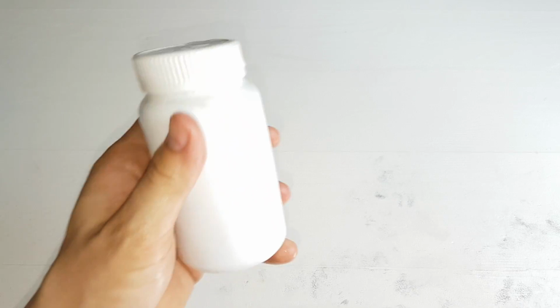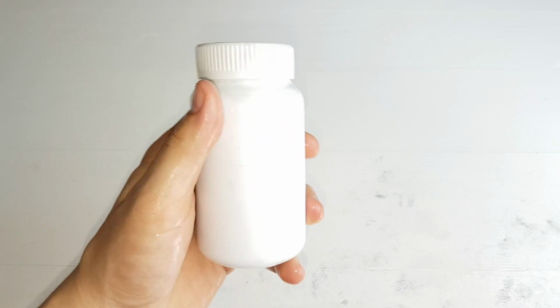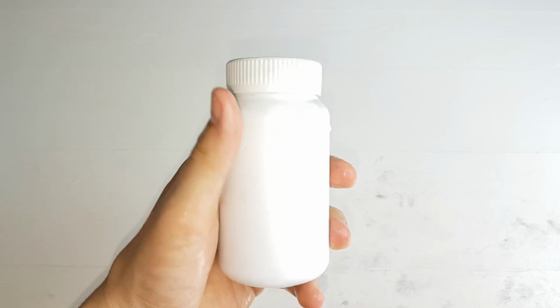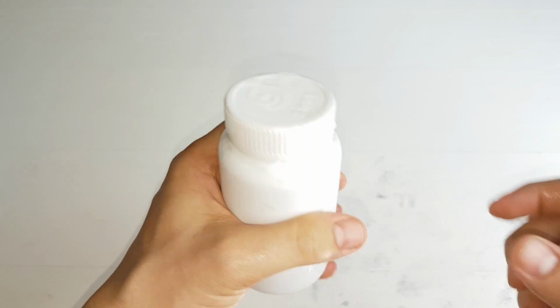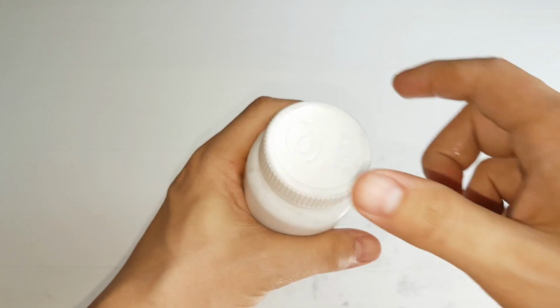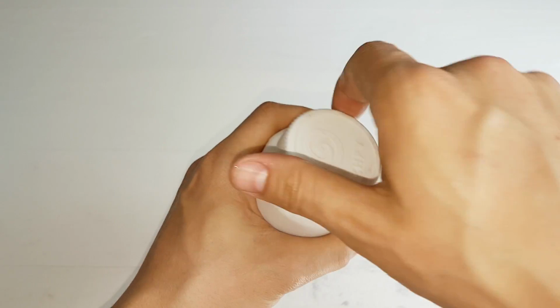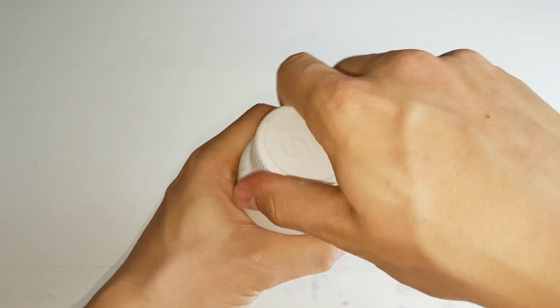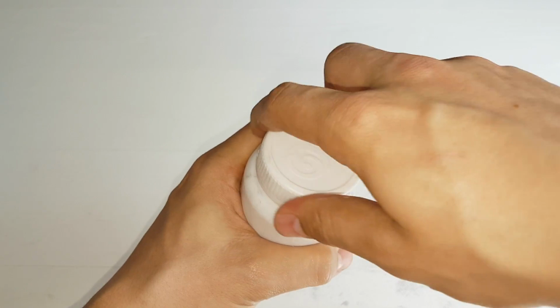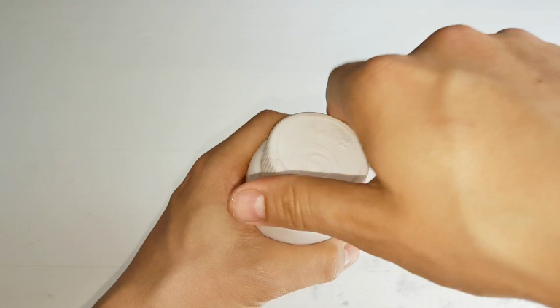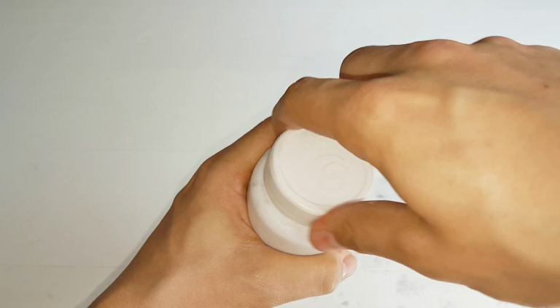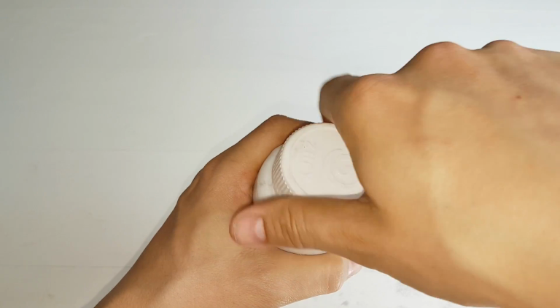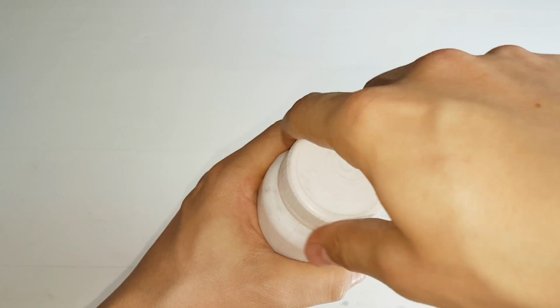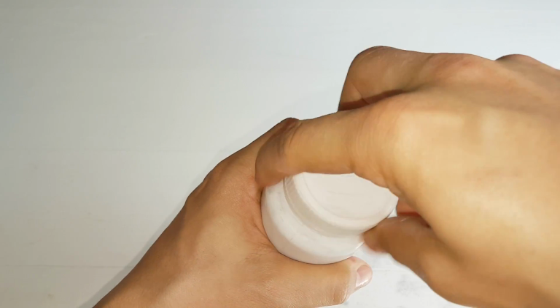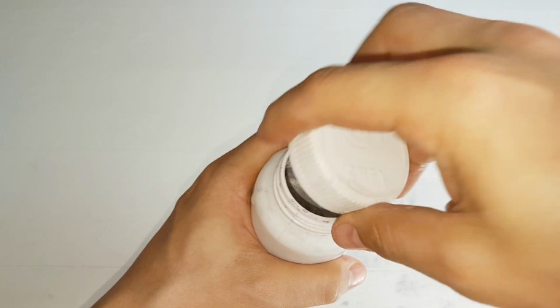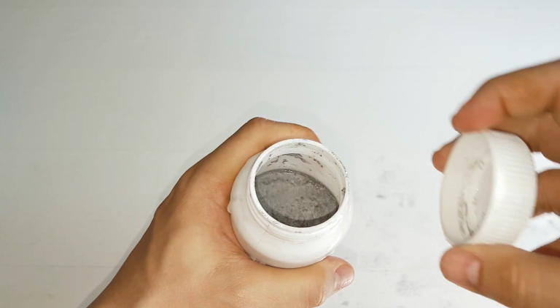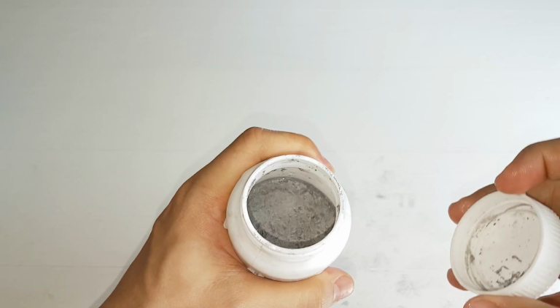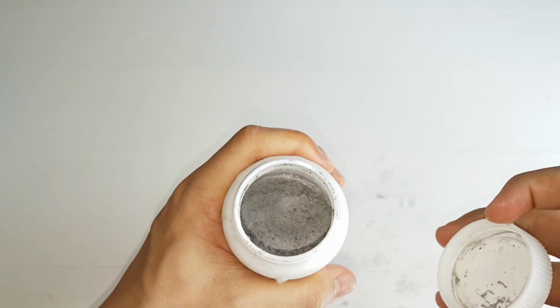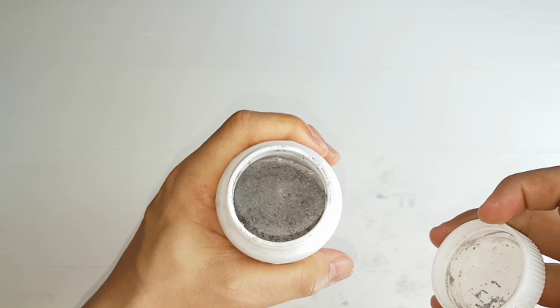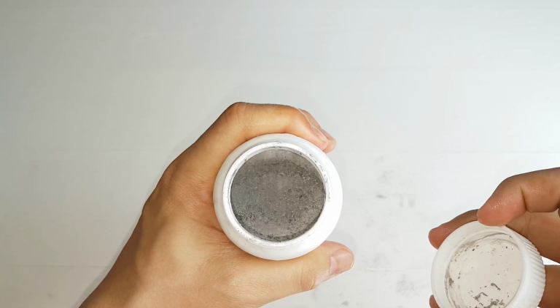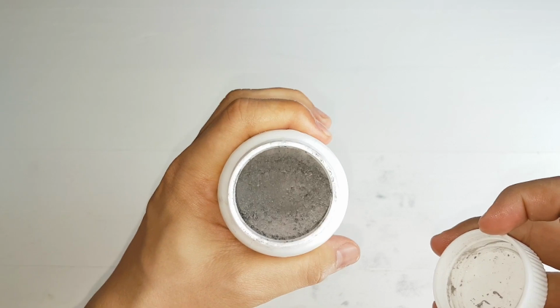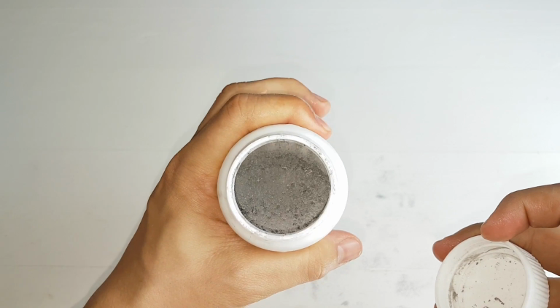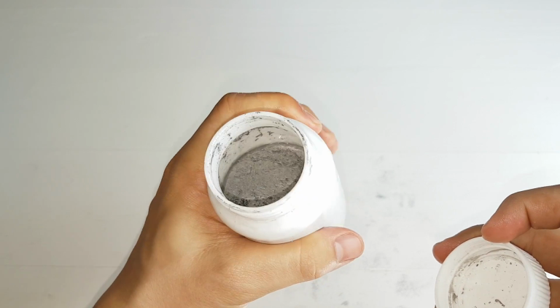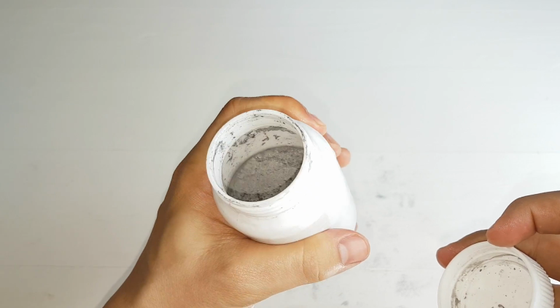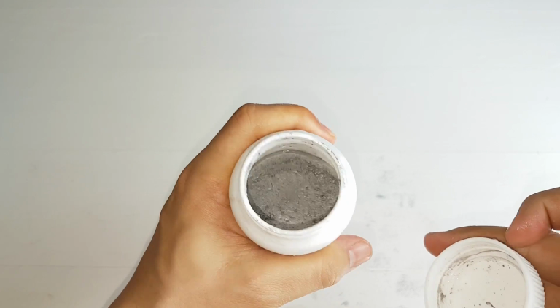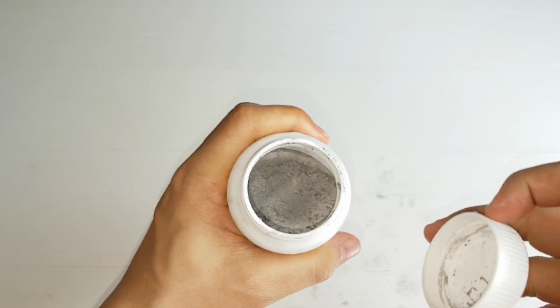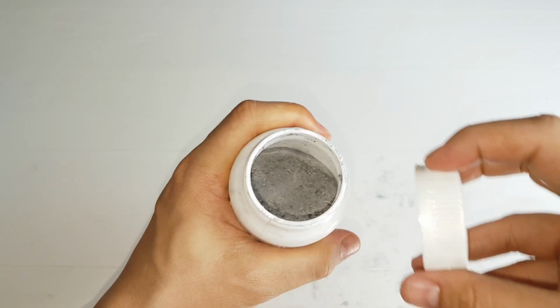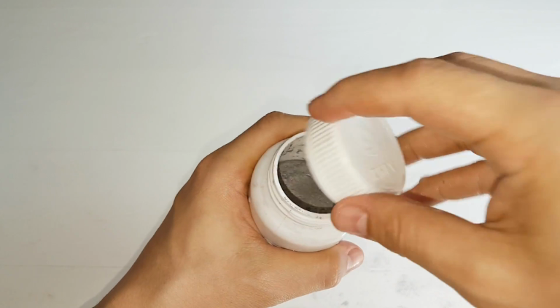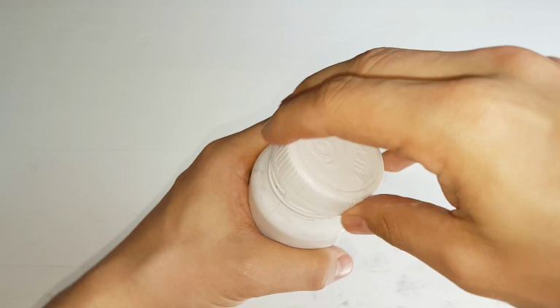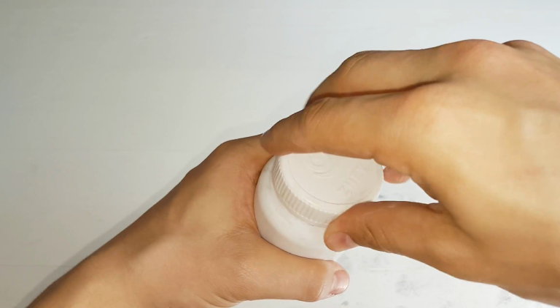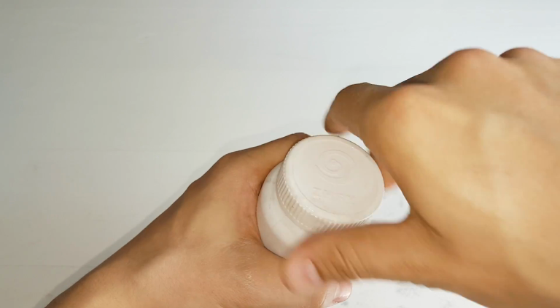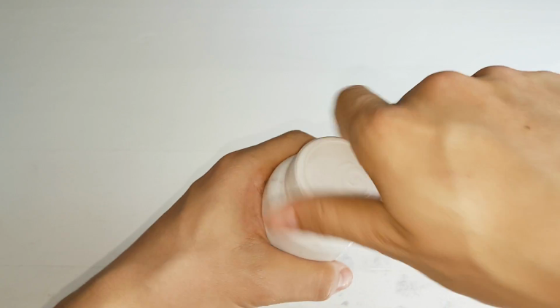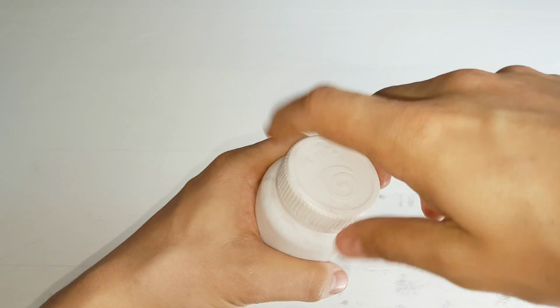It's a bit later now. I think the gallium is fully molten — yeah, you can see. So let's cast it.